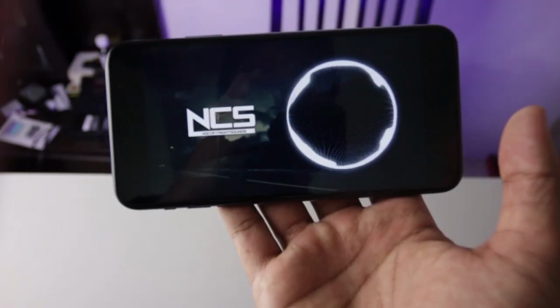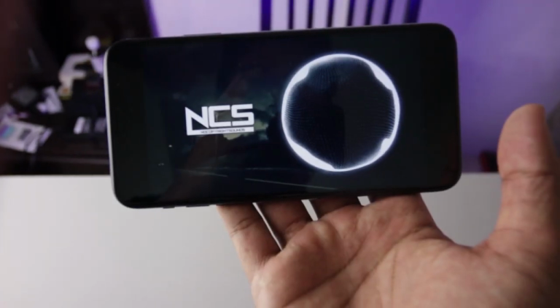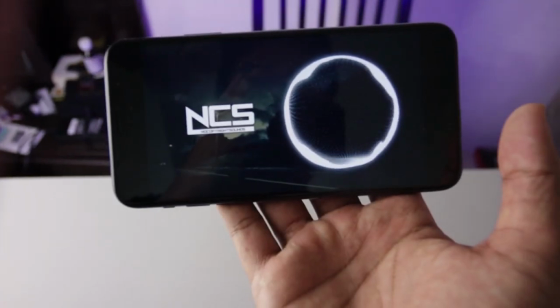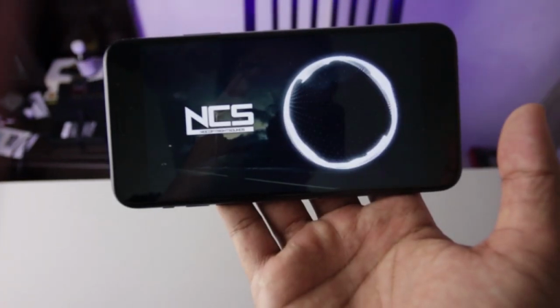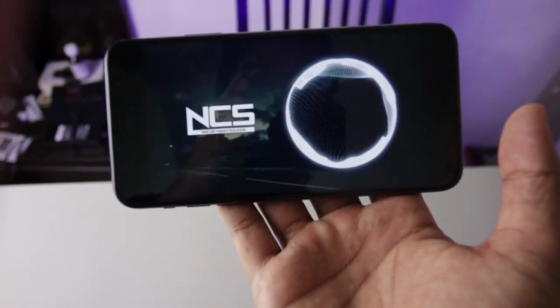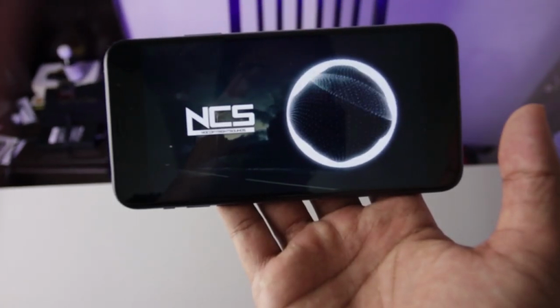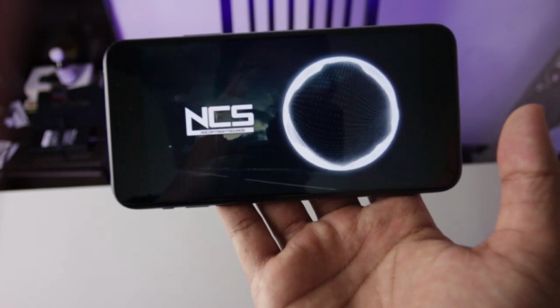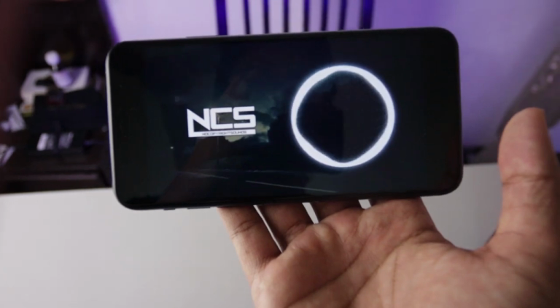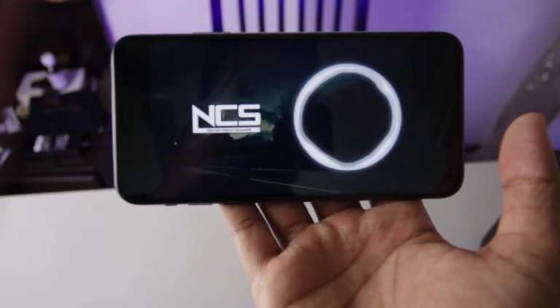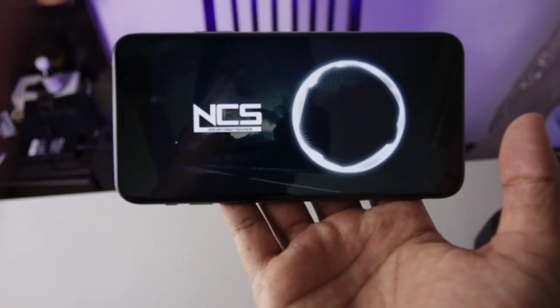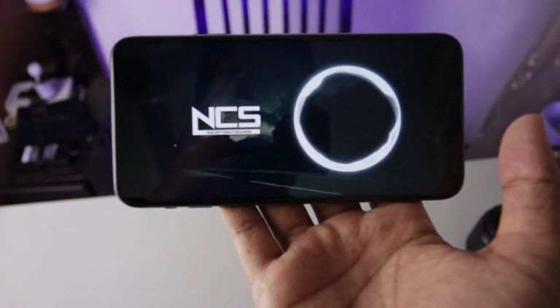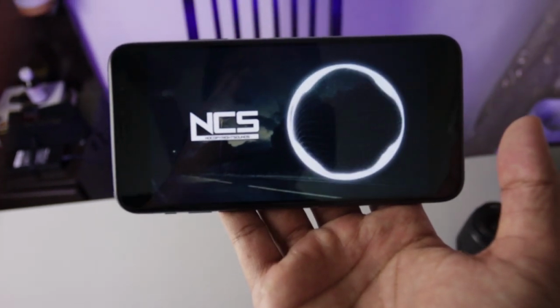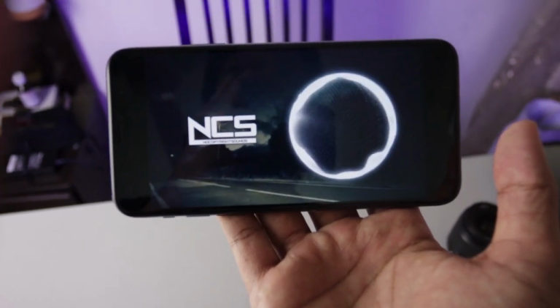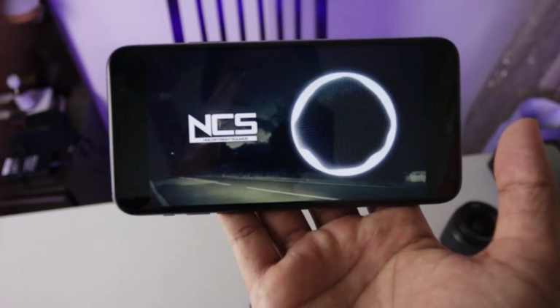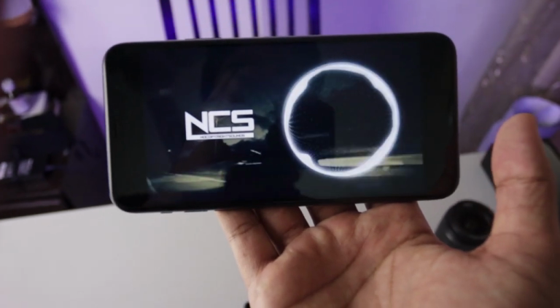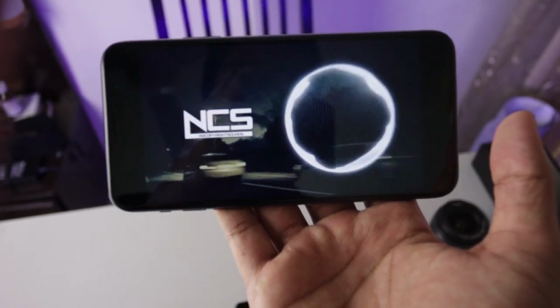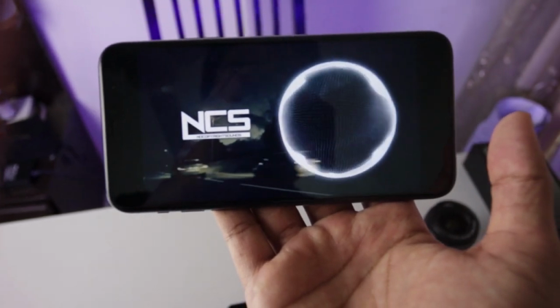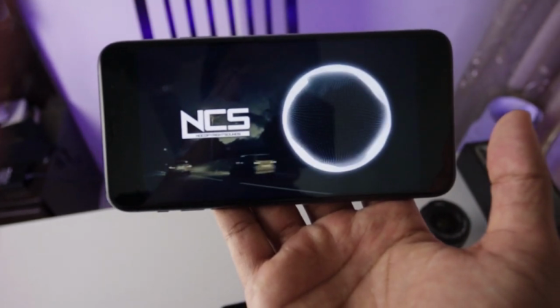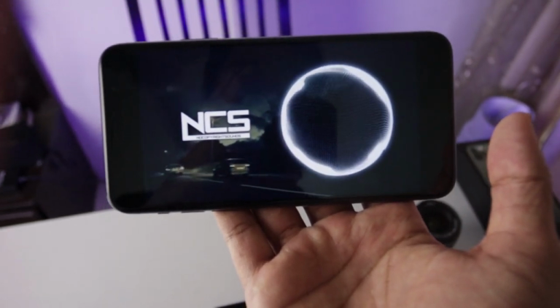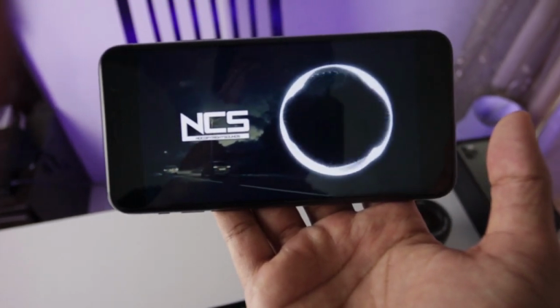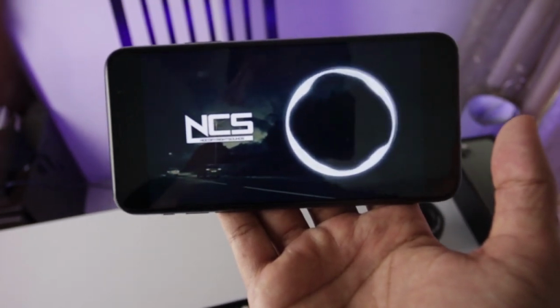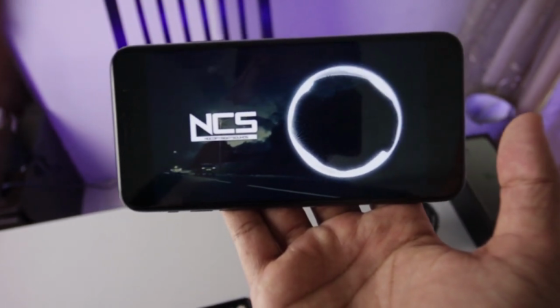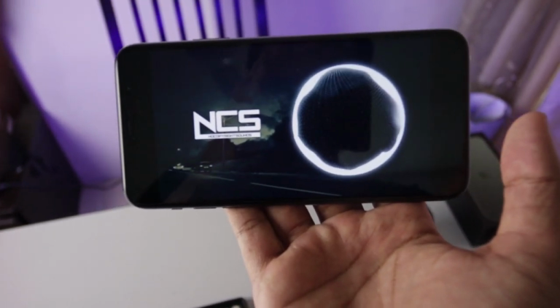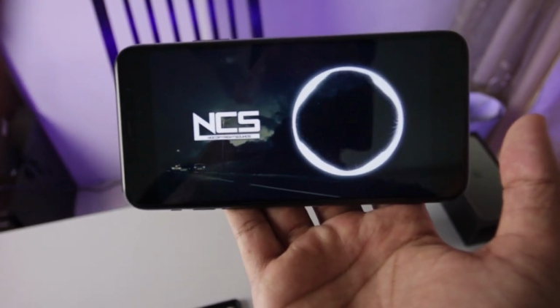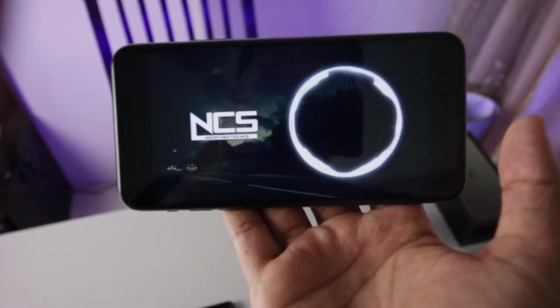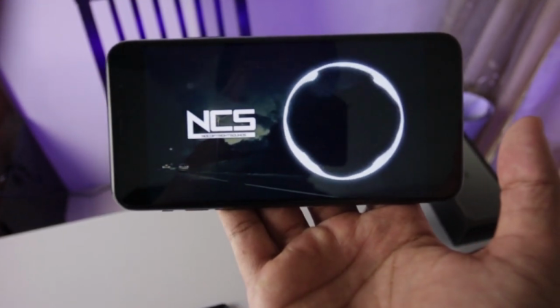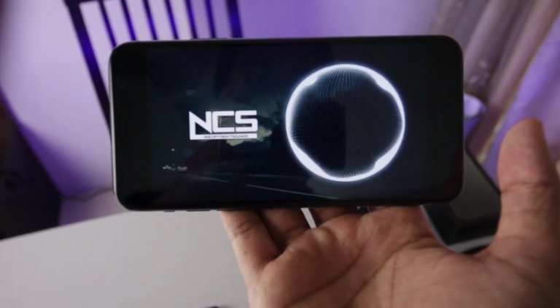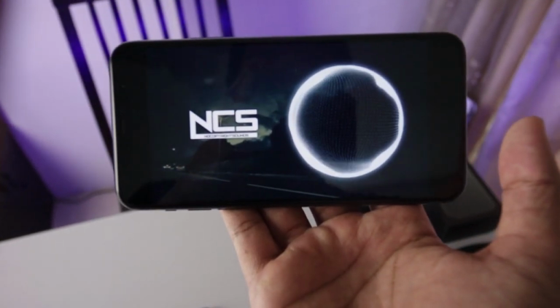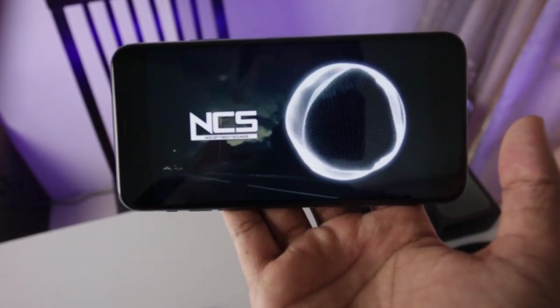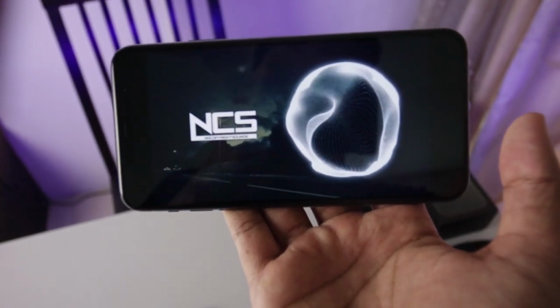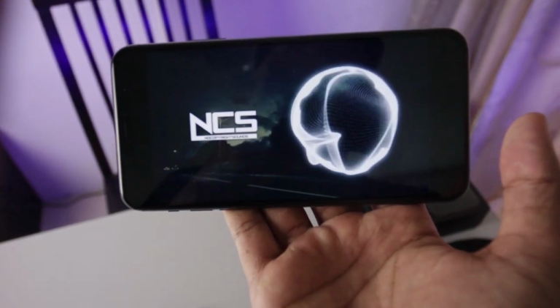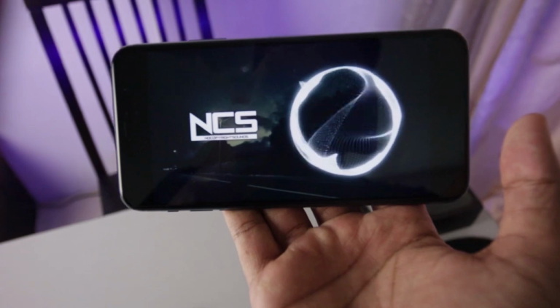Saya sangat impresif dengan speakernya, karena ini sudah mendukung stereo speaker. Ini enak banget — coba dengerin sendiri deh.